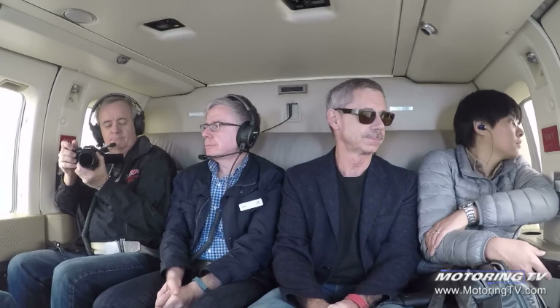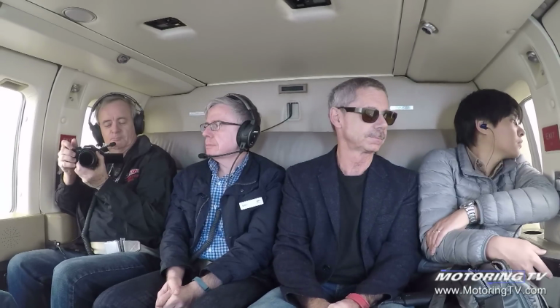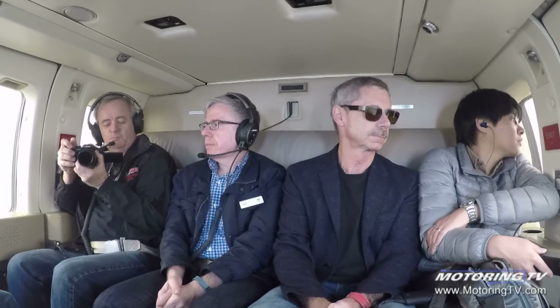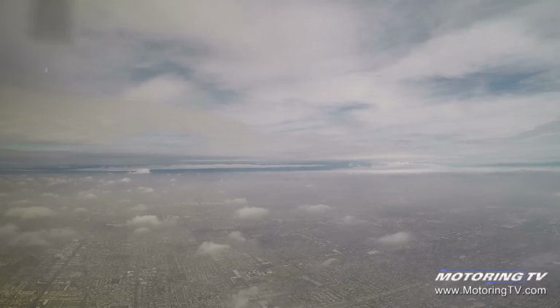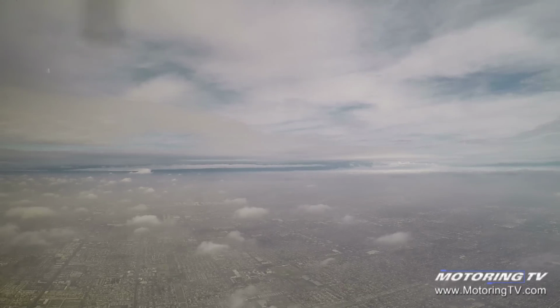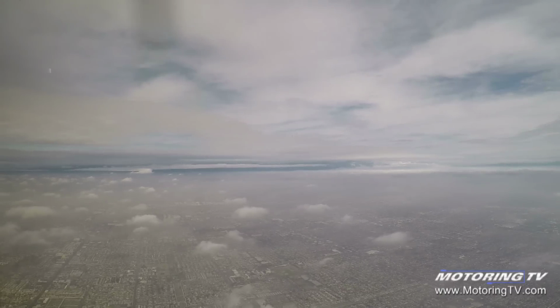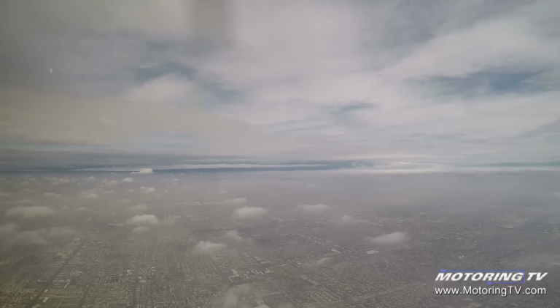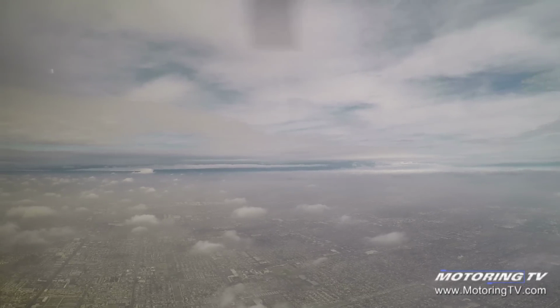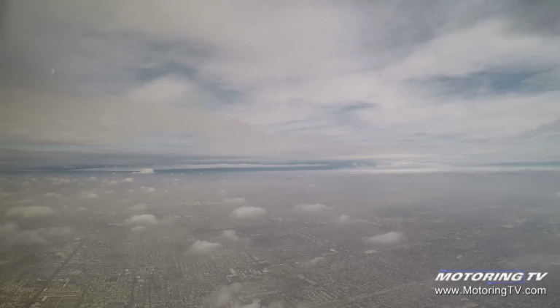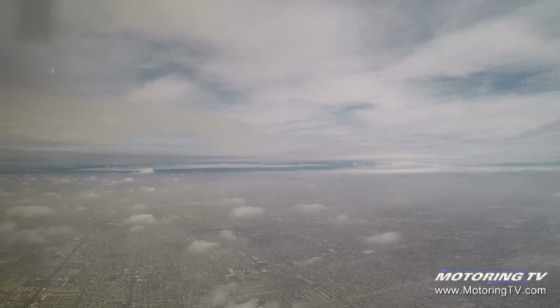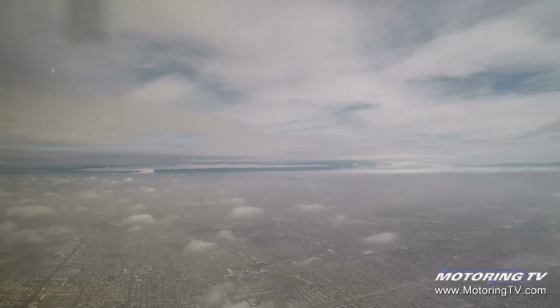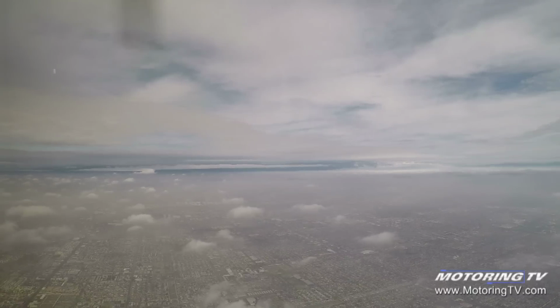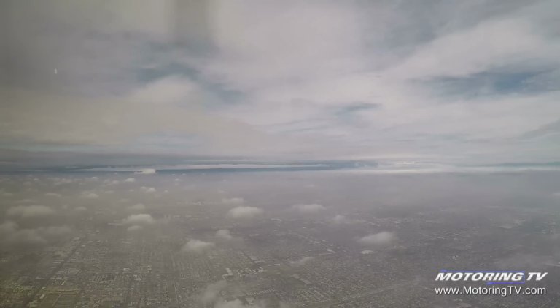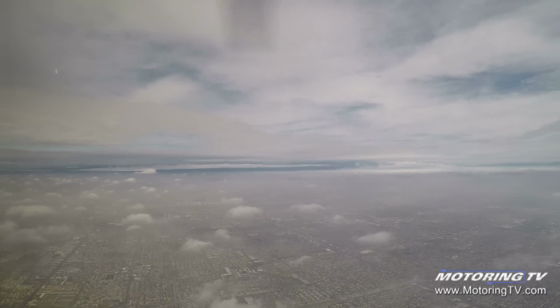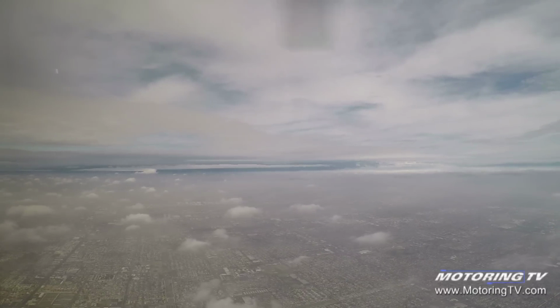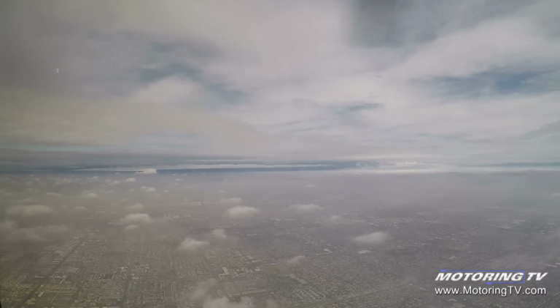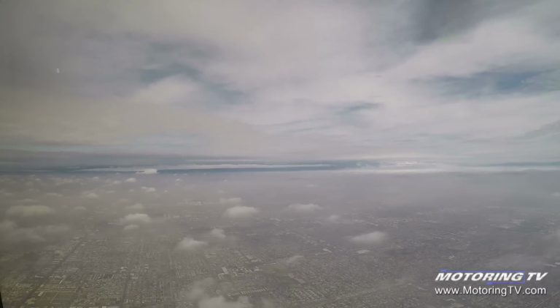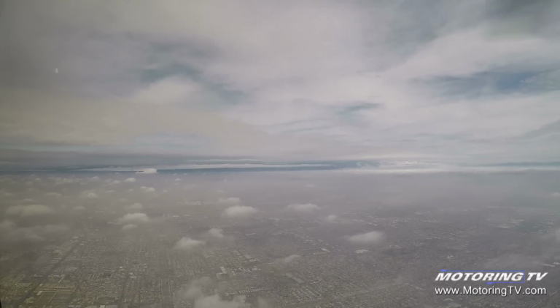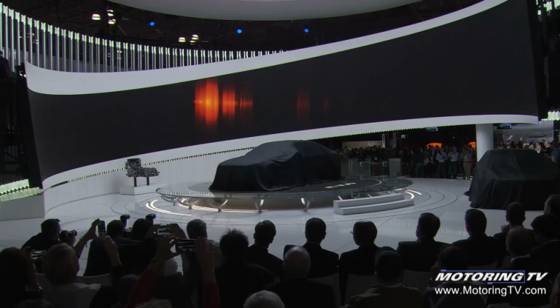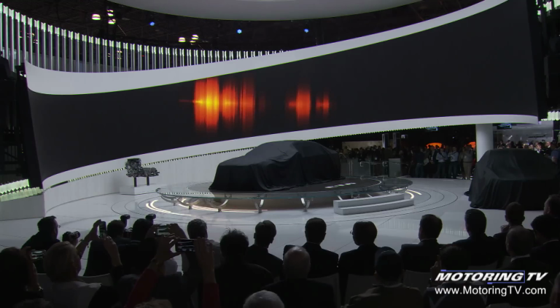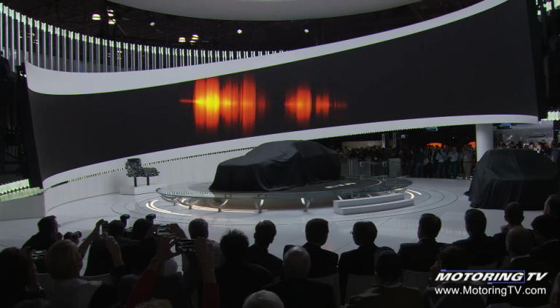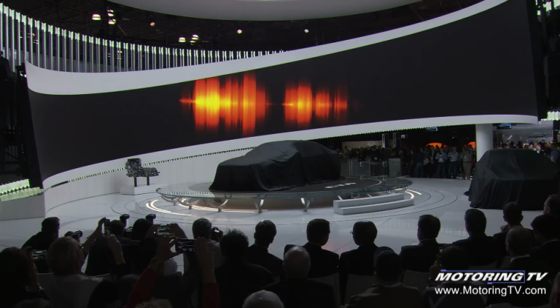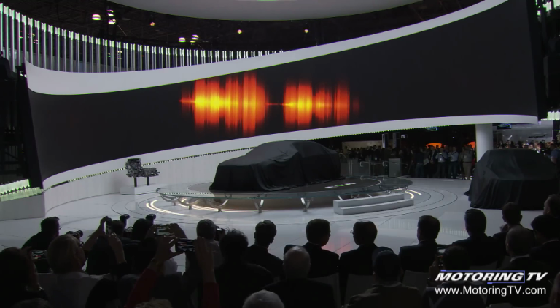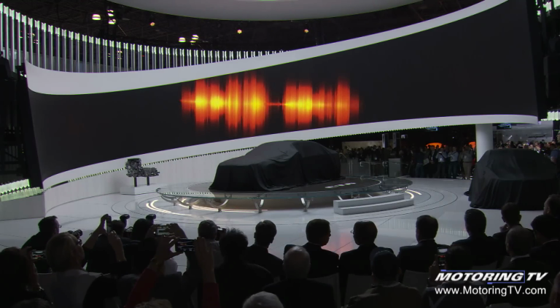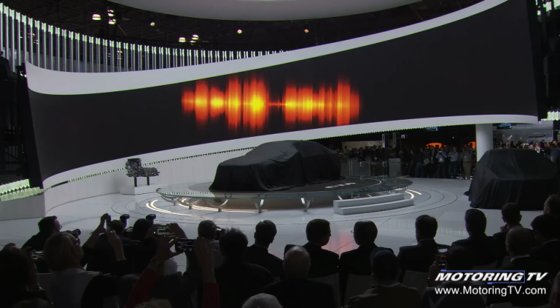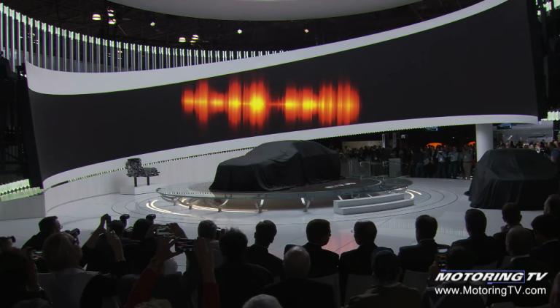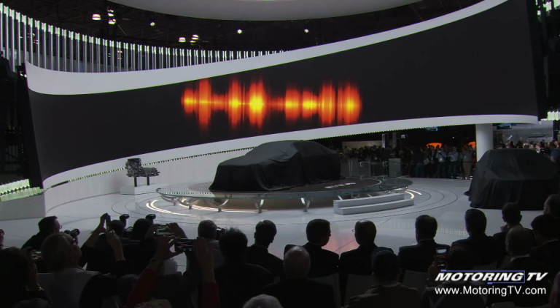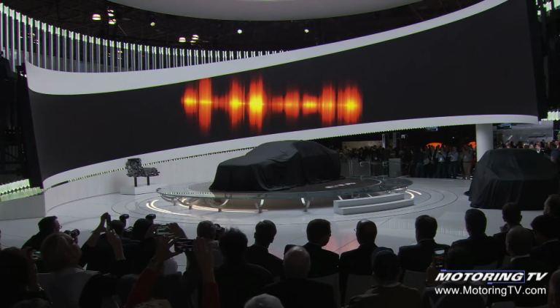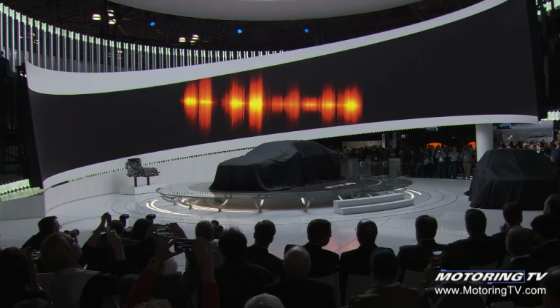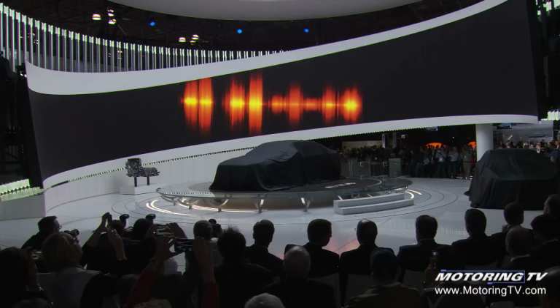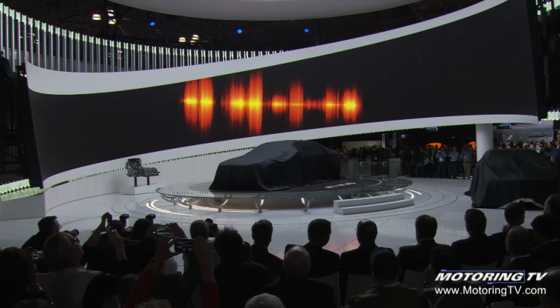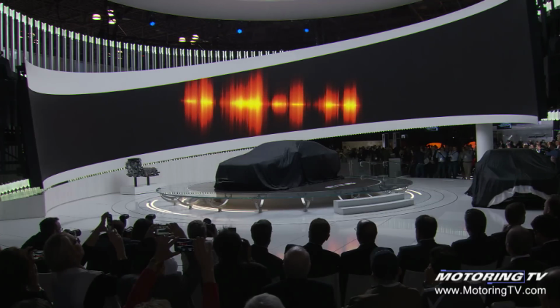The new caddy is called the CT6. Ladies and gentlemen, the Cadillac Touring Six.